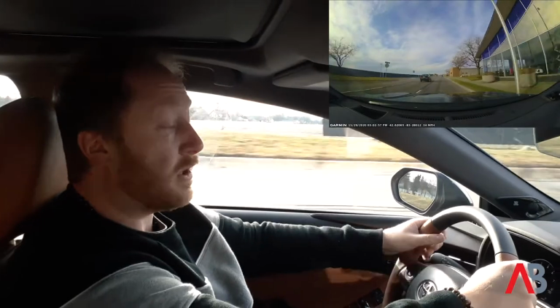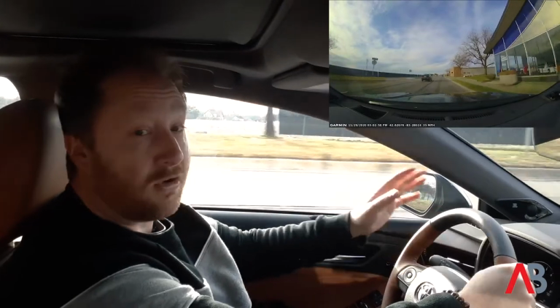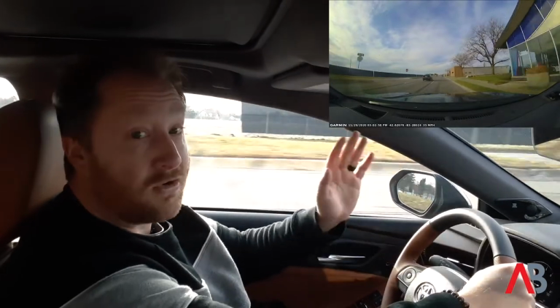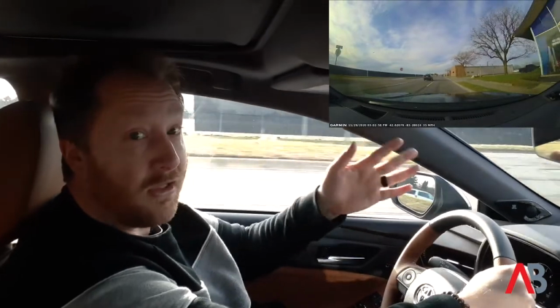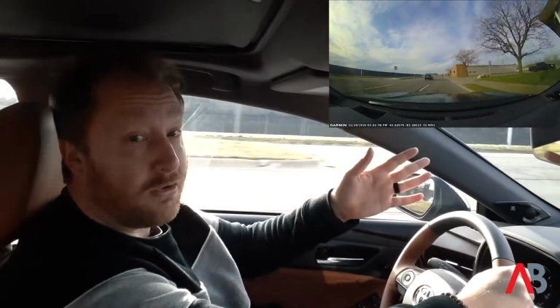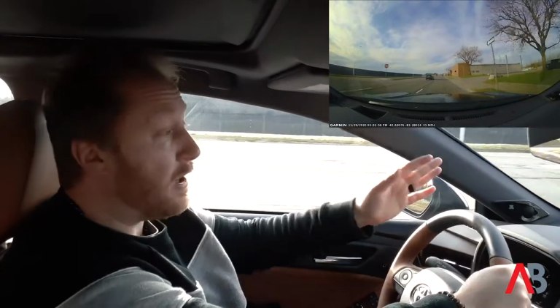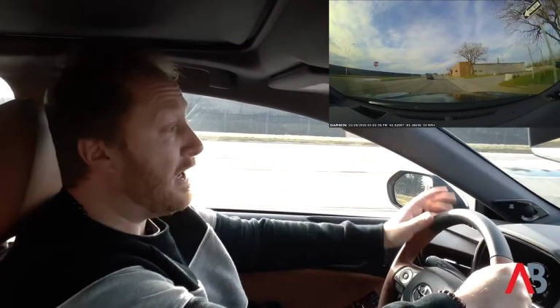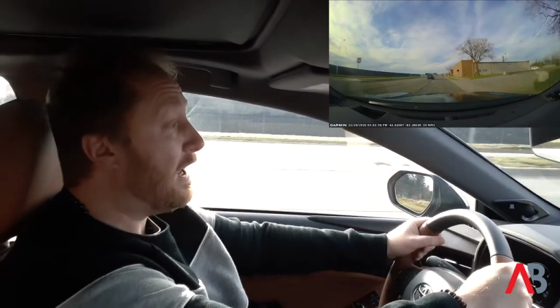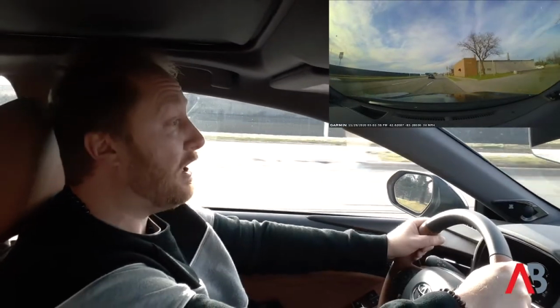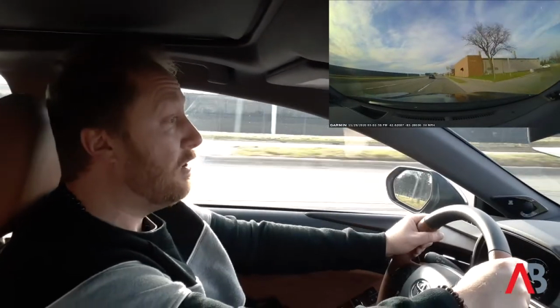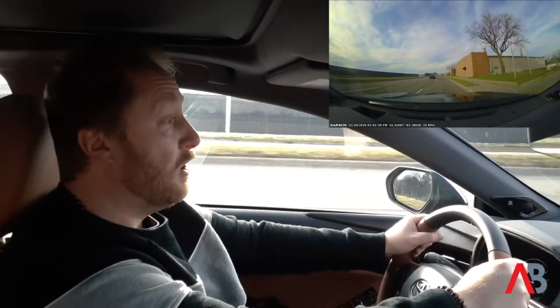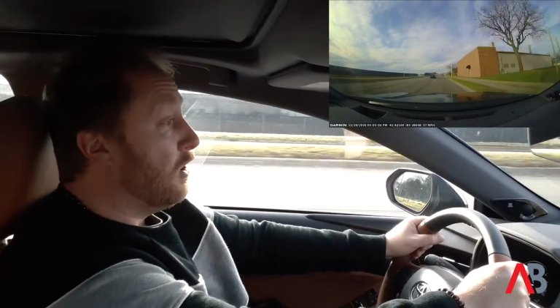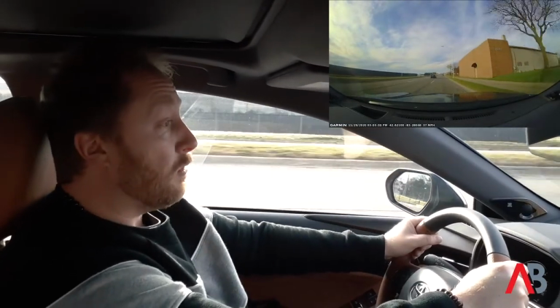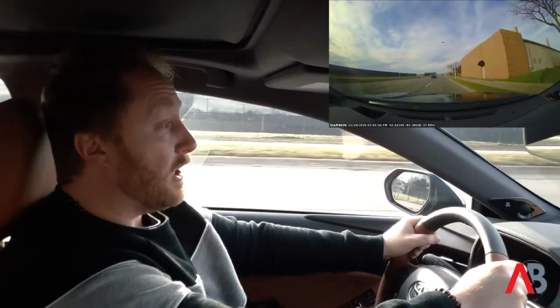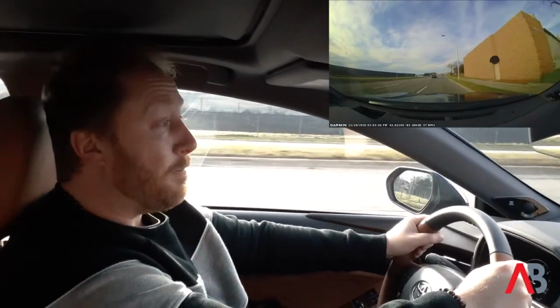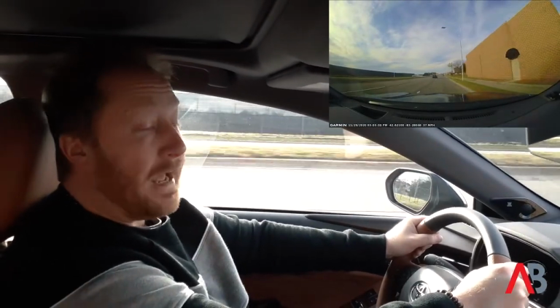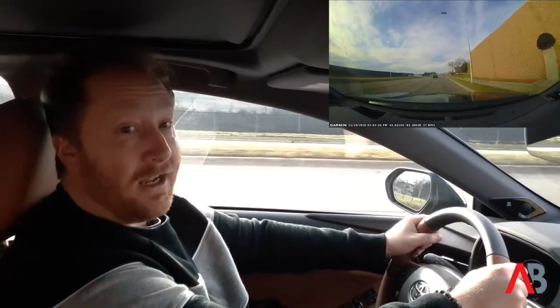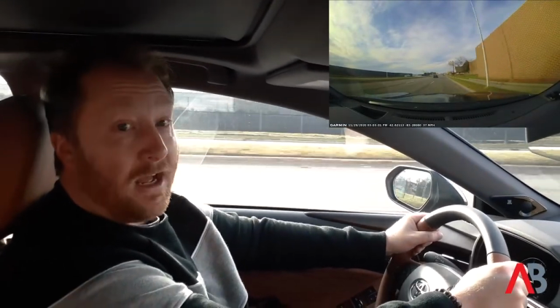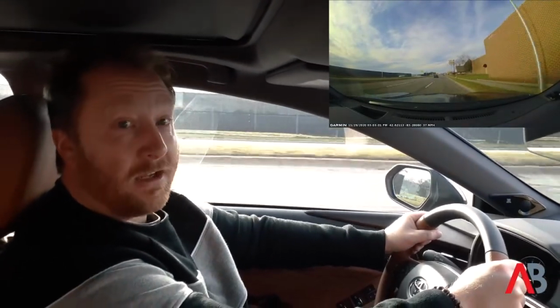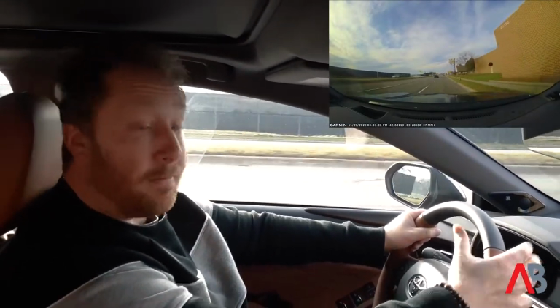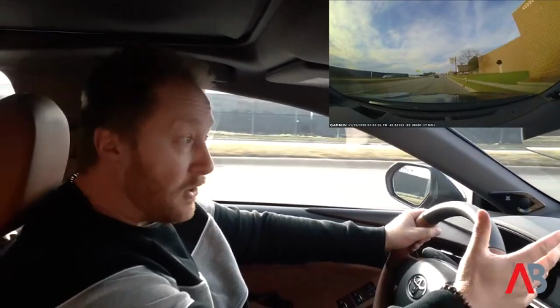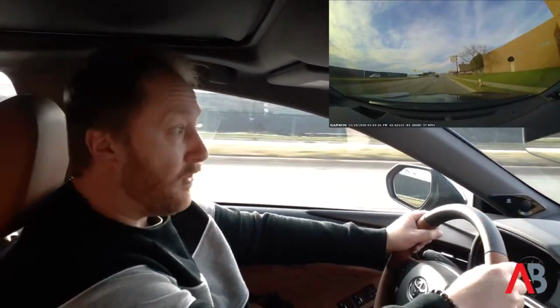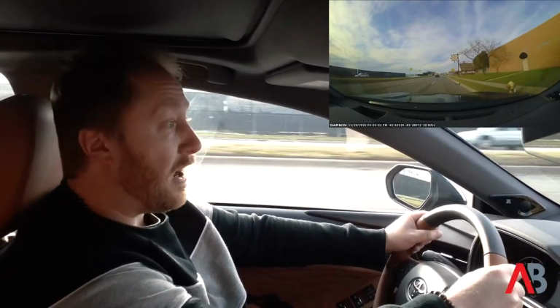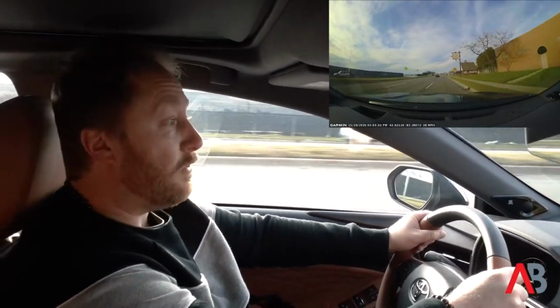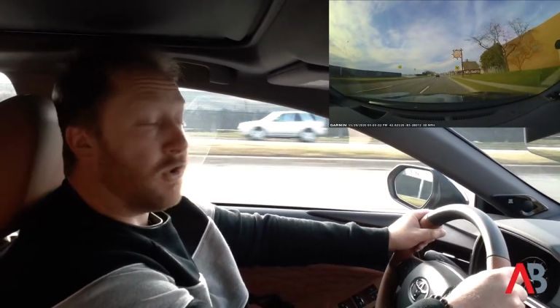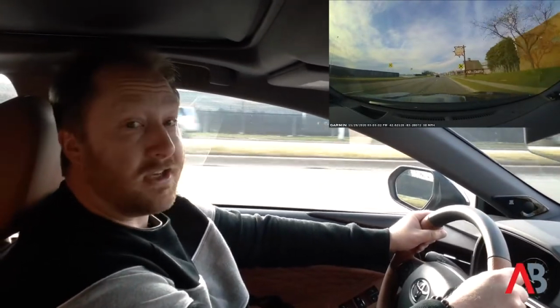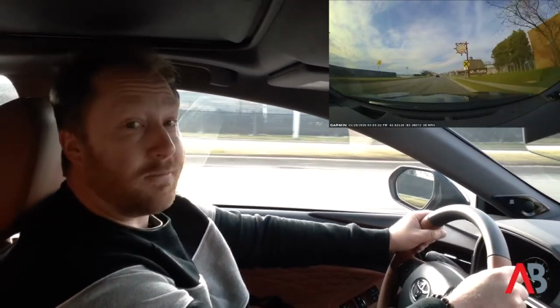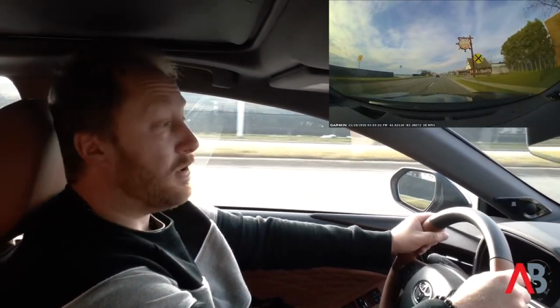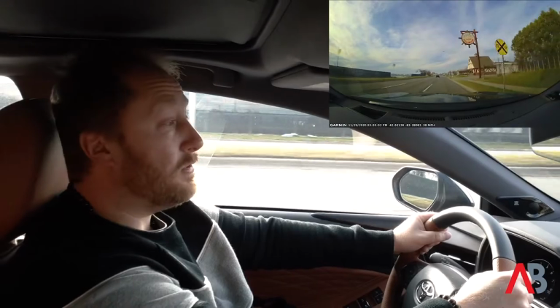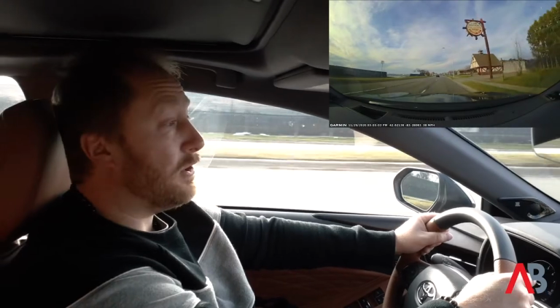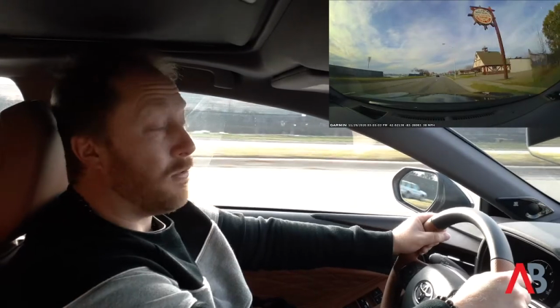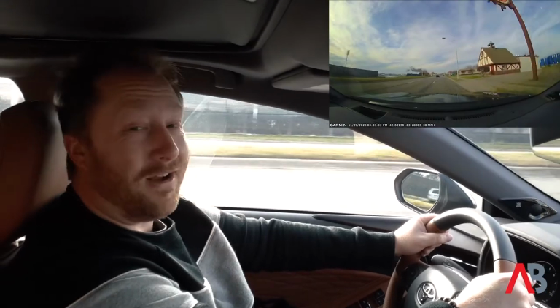So we're going to cruise on through Pontiac here, get back to our drive, and we'll catch up with you in a little while.